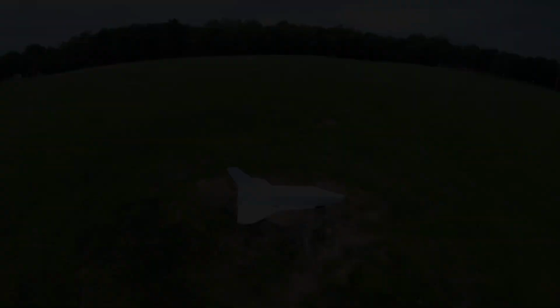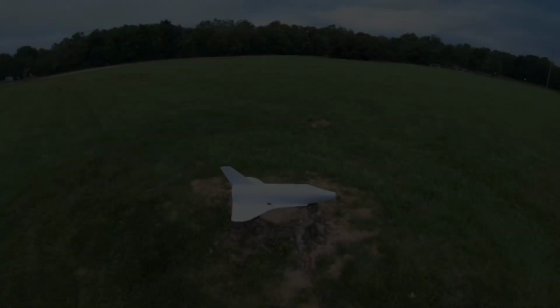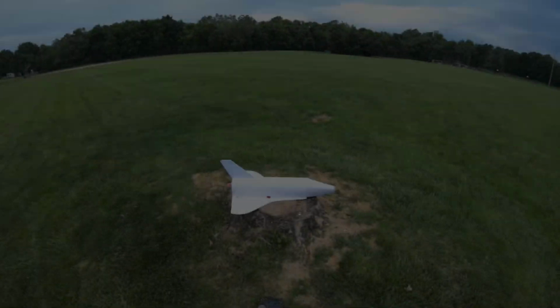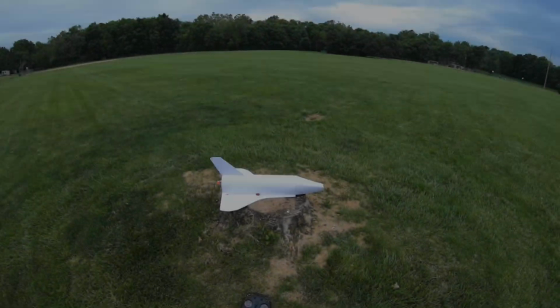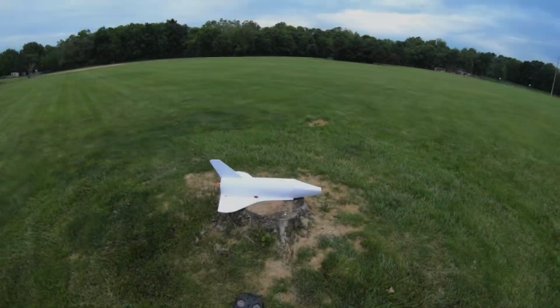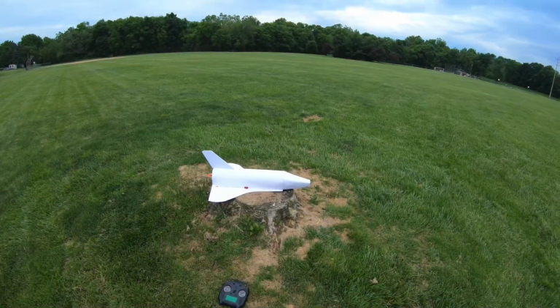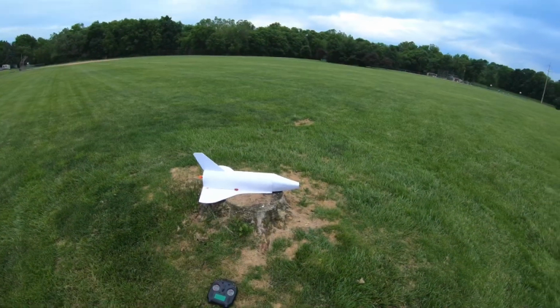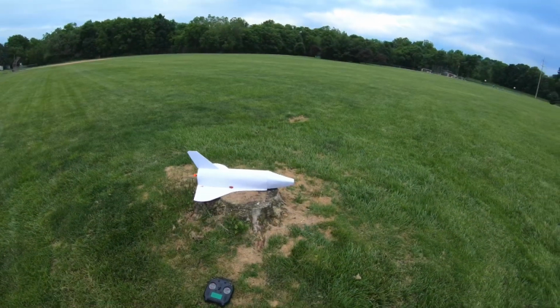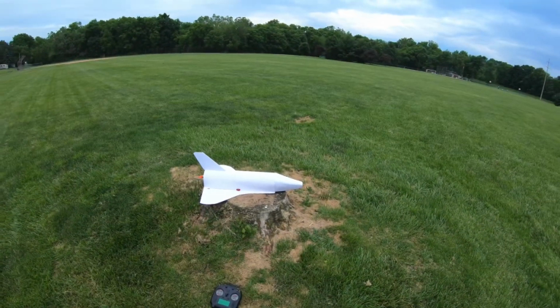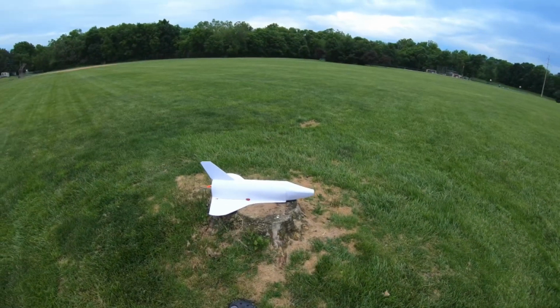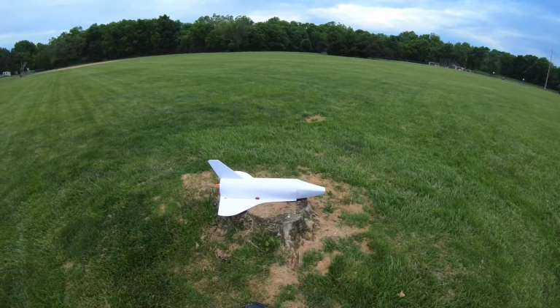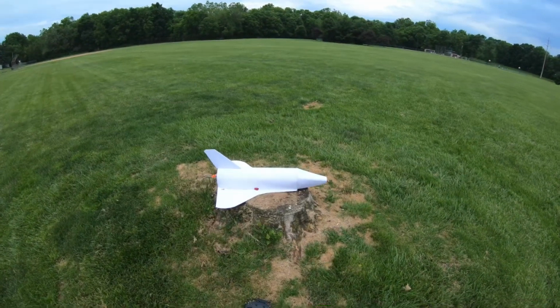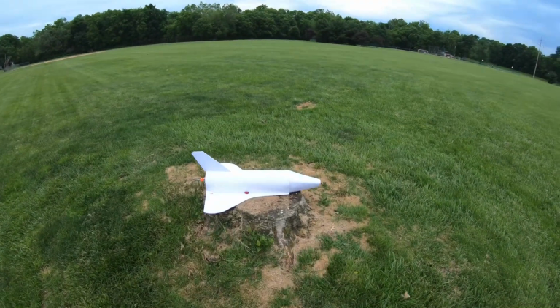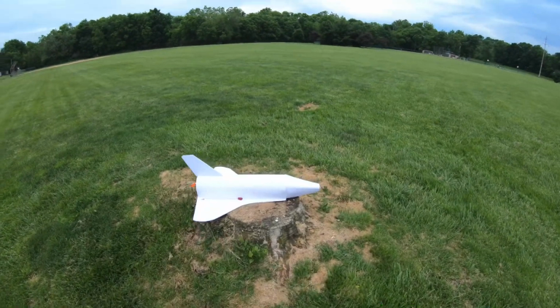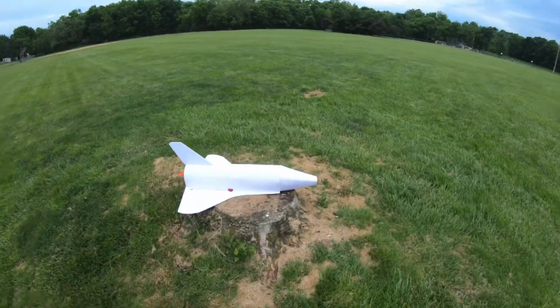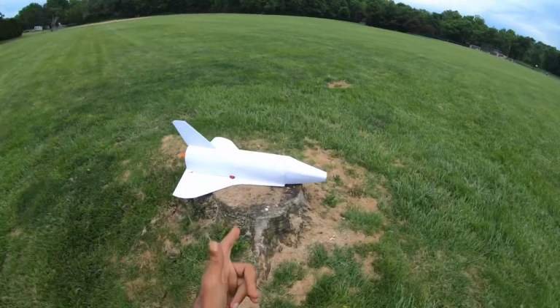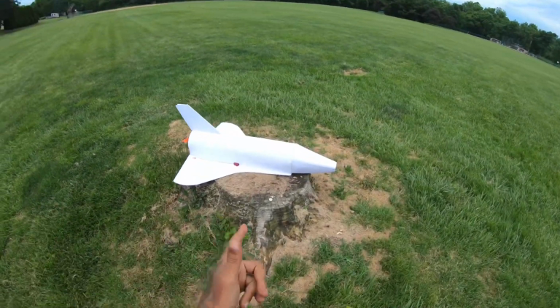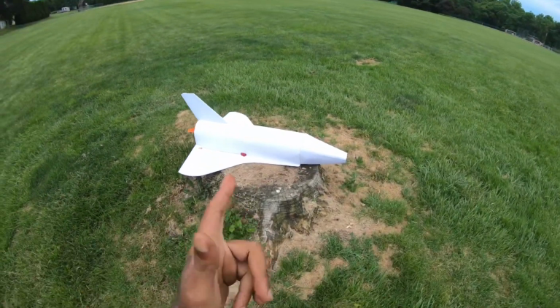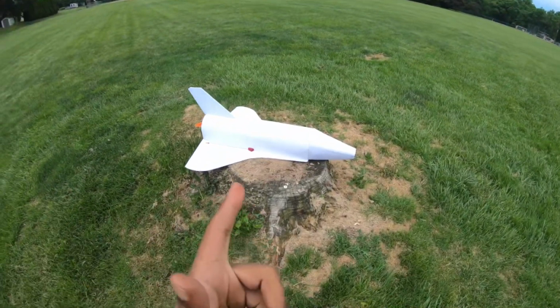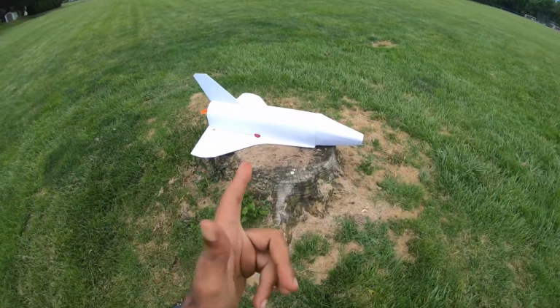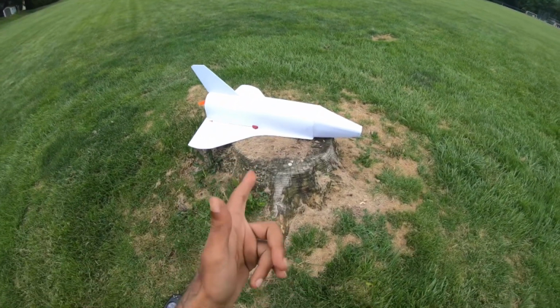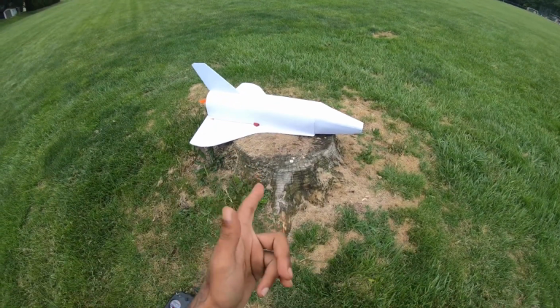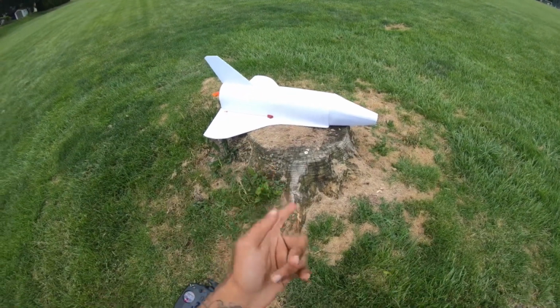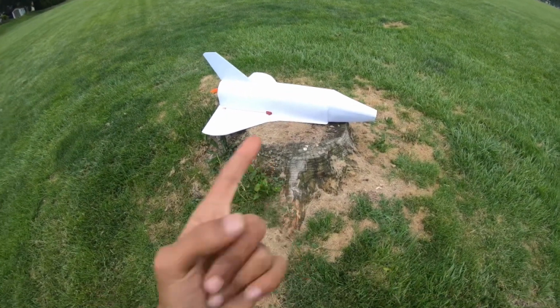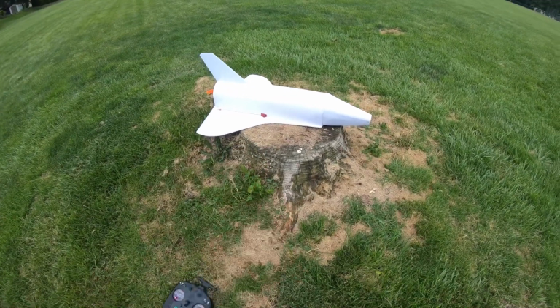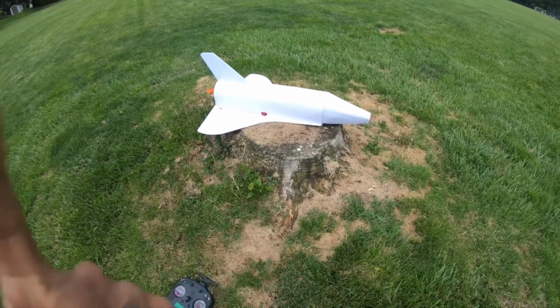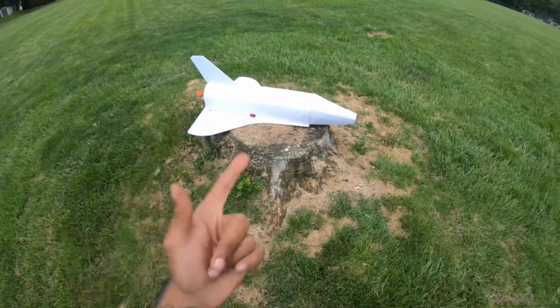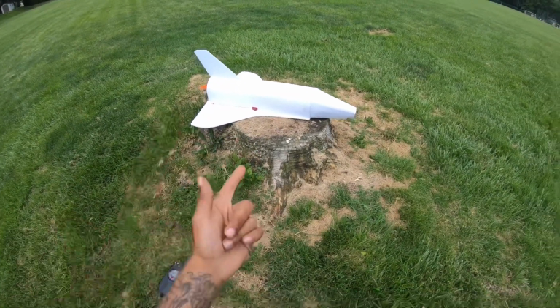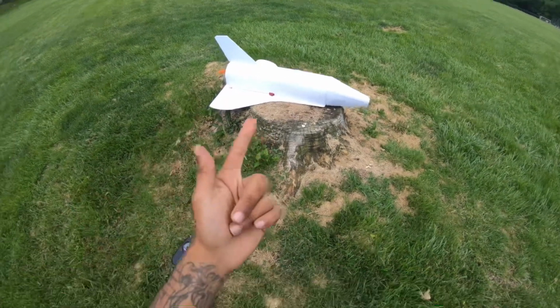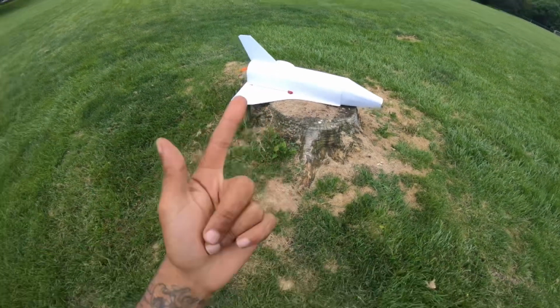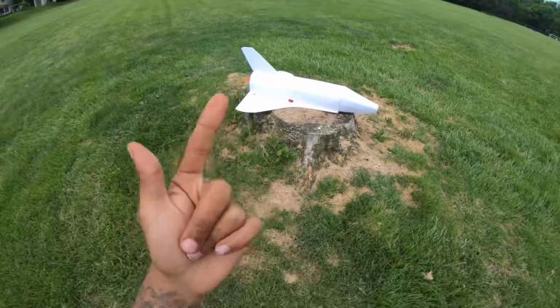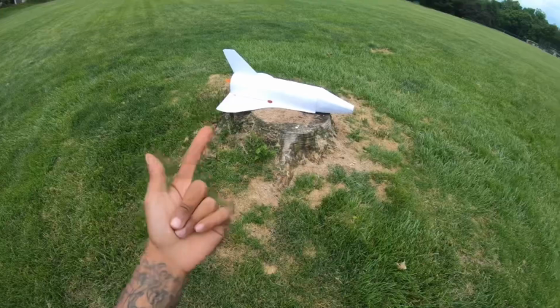Hello family, welcome back to the channel. Today we have this amazing NASA jet.